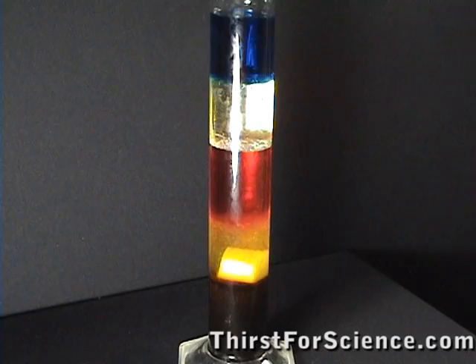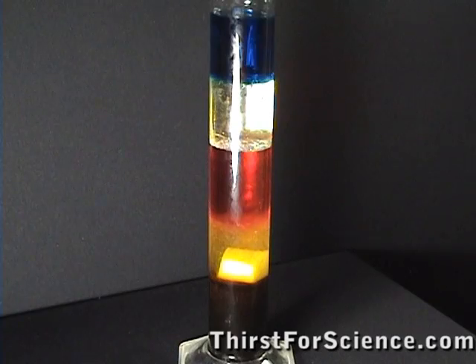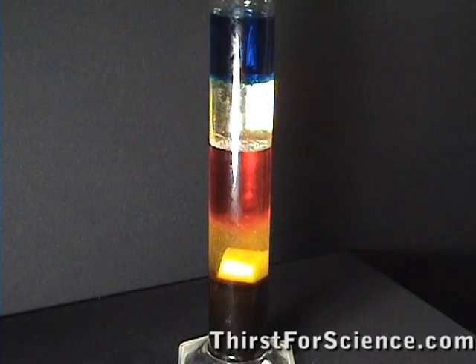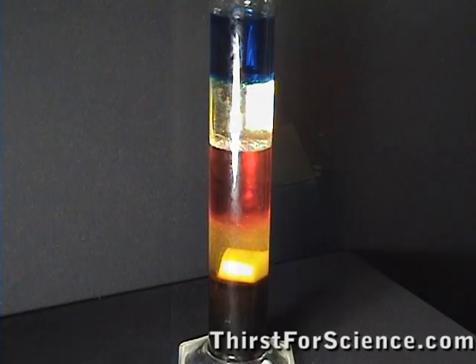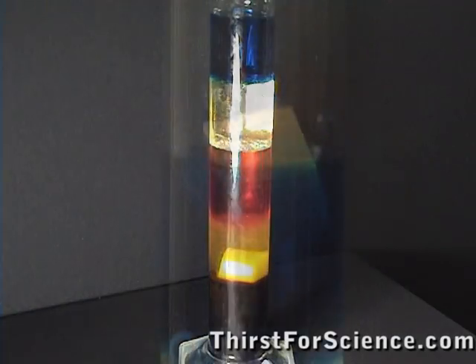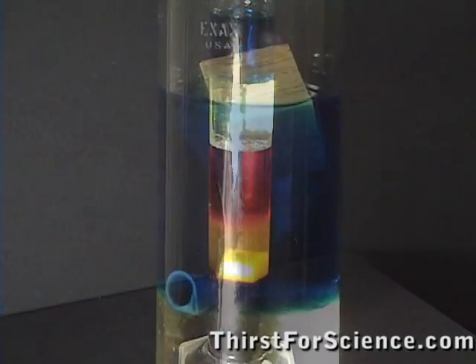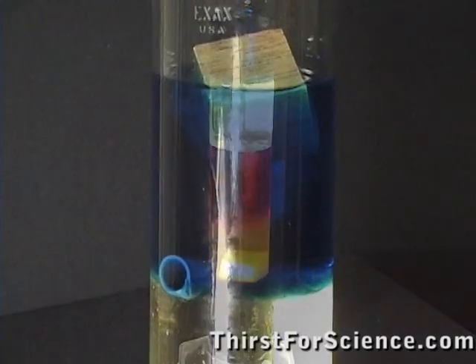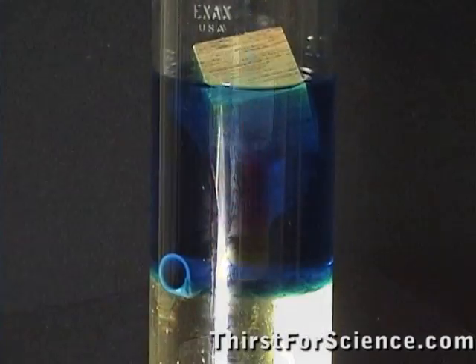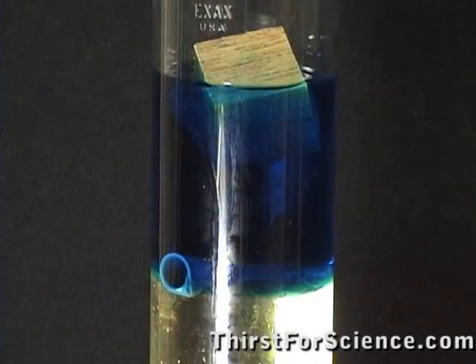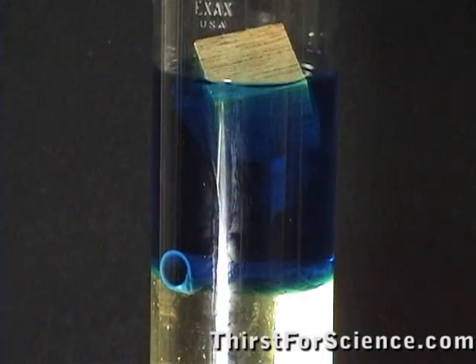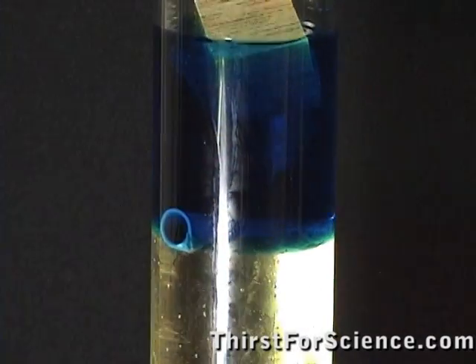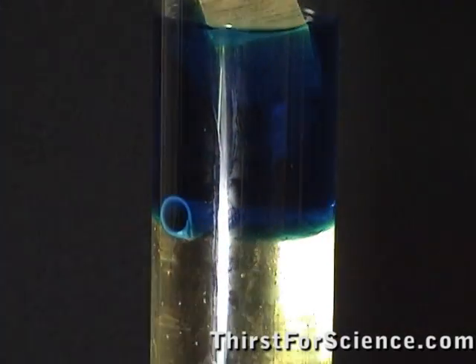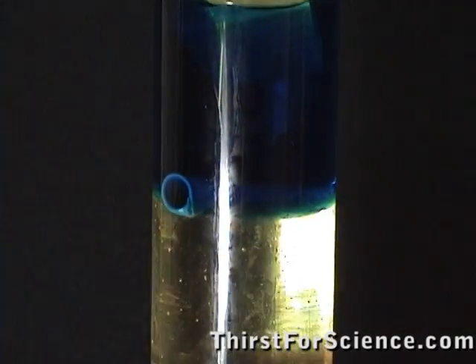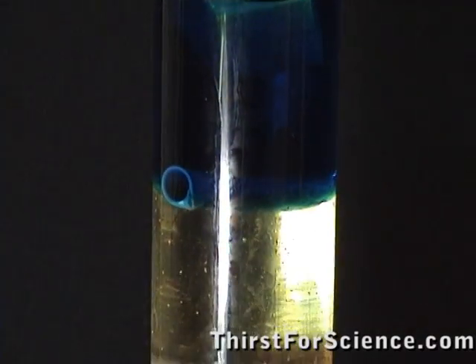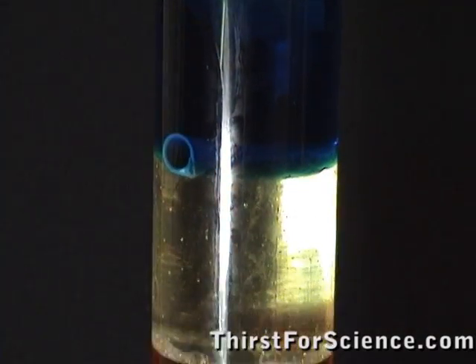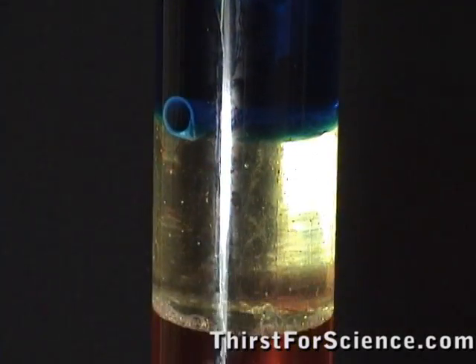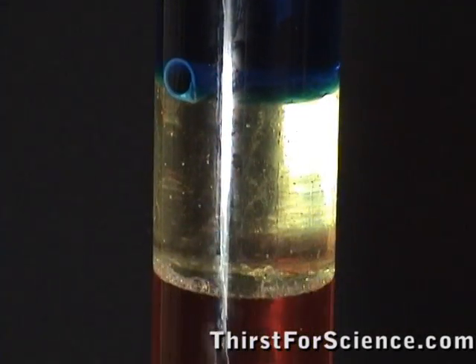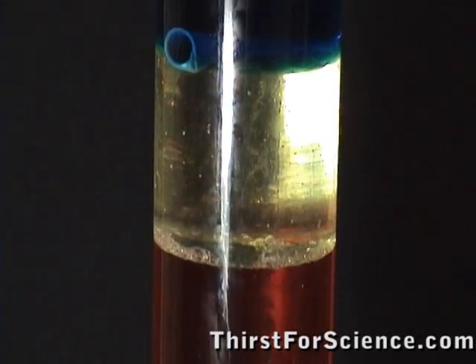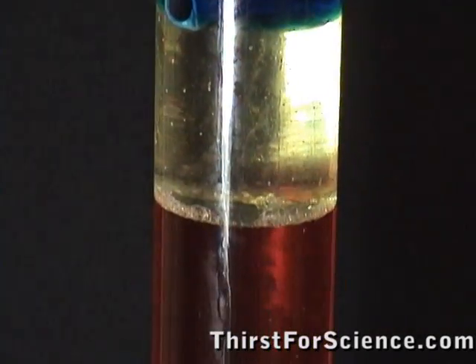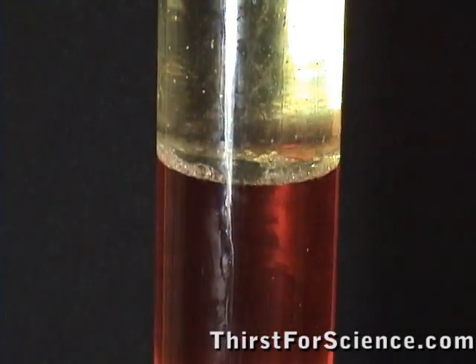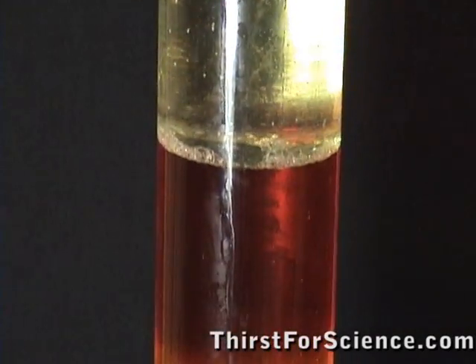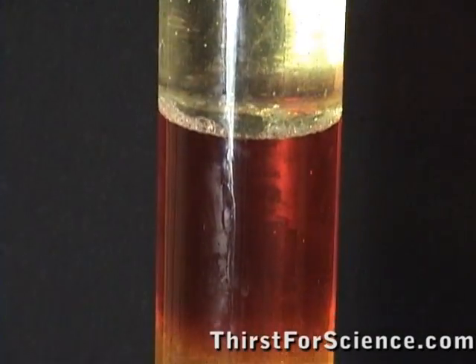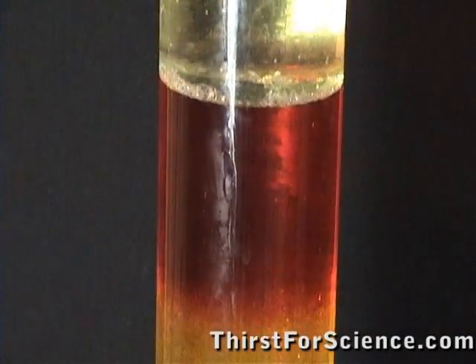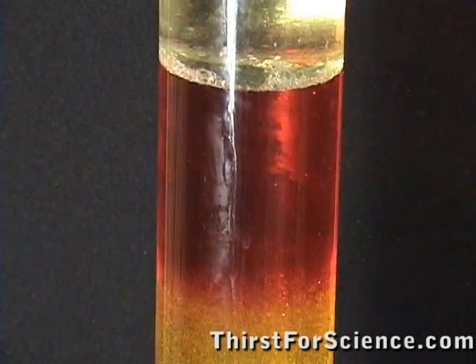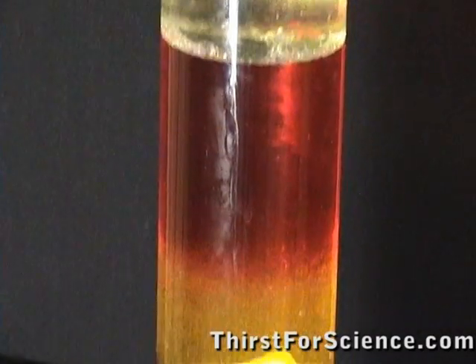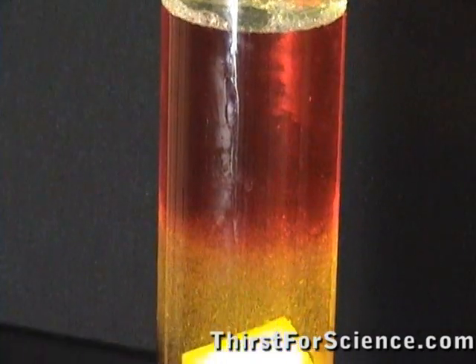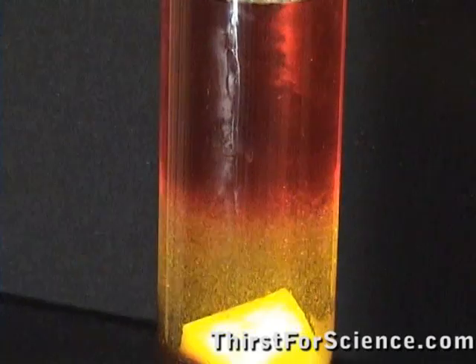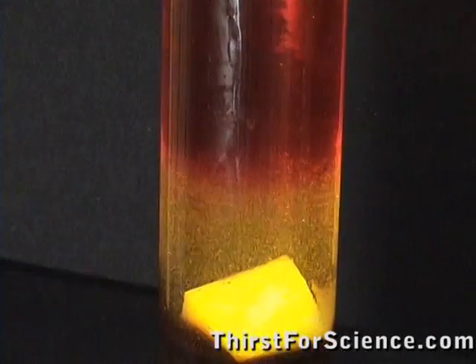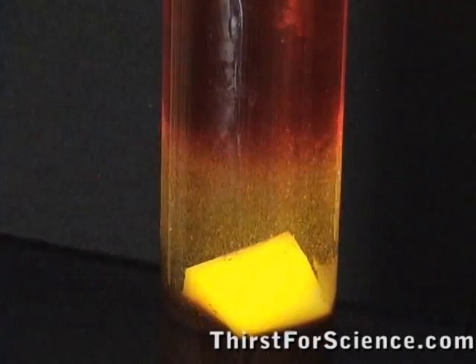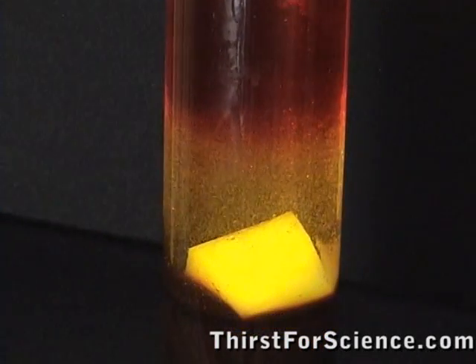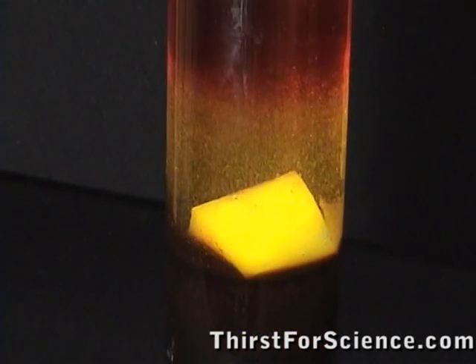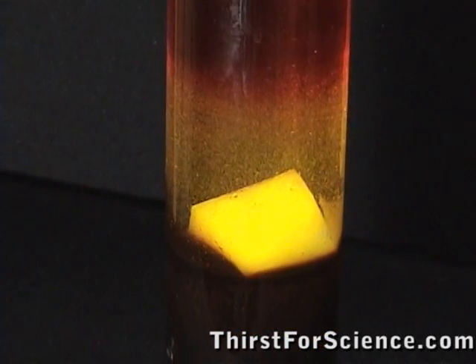This piece of wood floated in the alcohol, the pen cap floated in oil, and a piece of nylon floated in molasses.